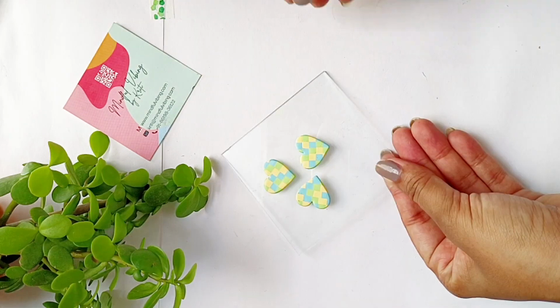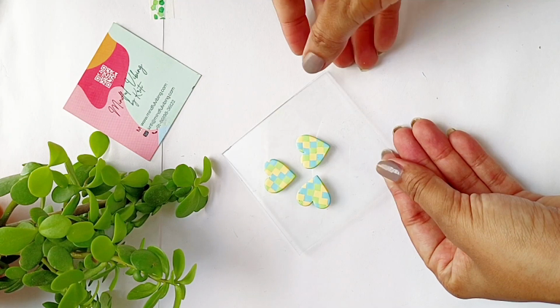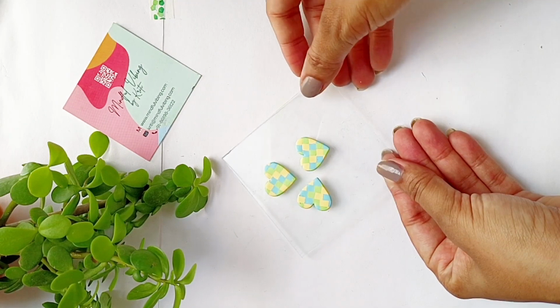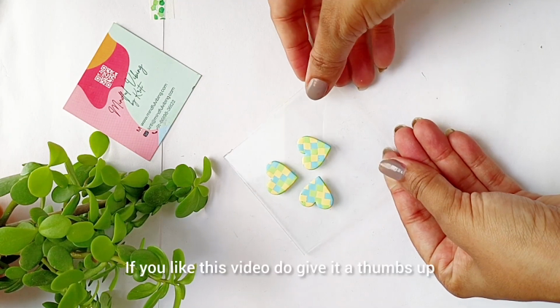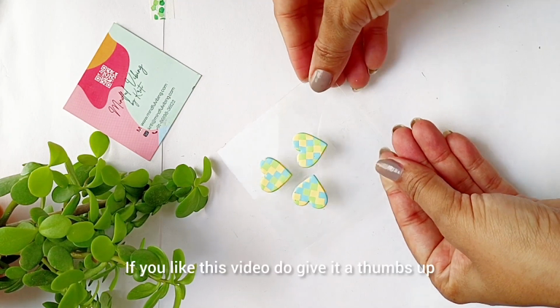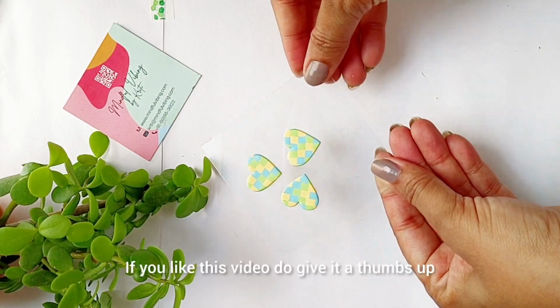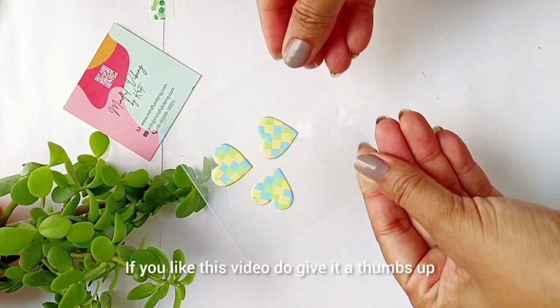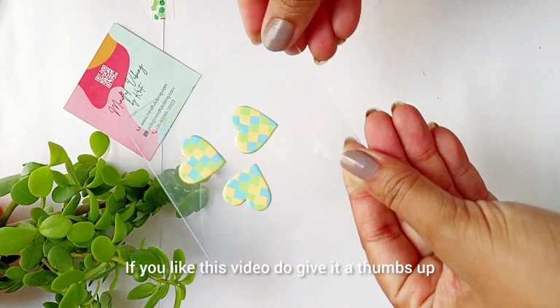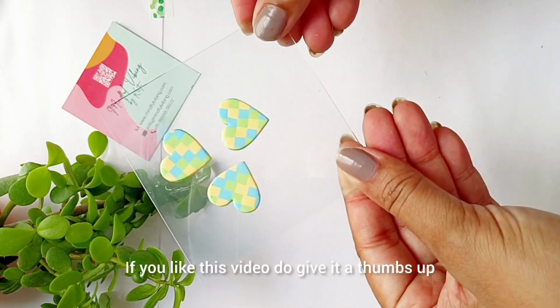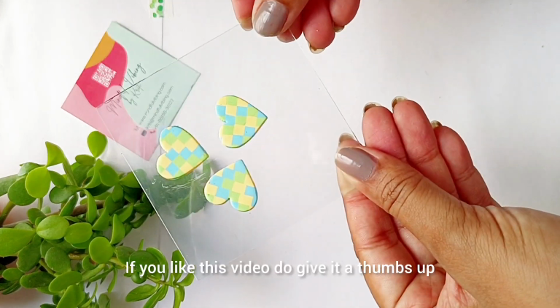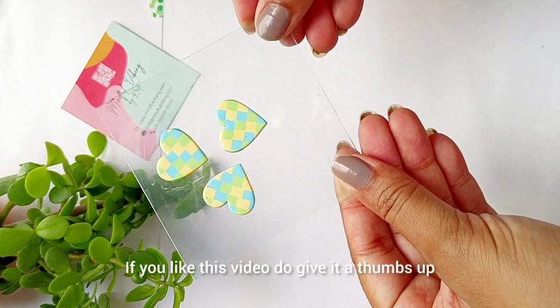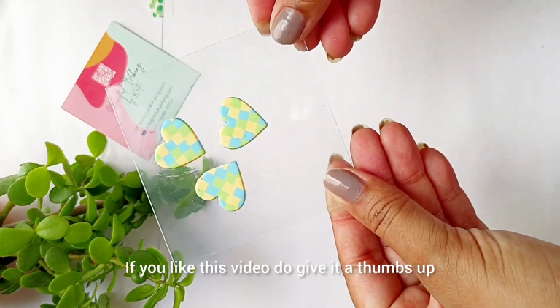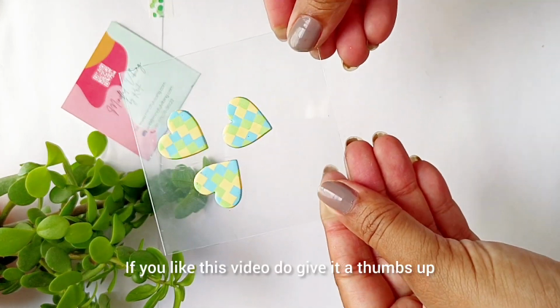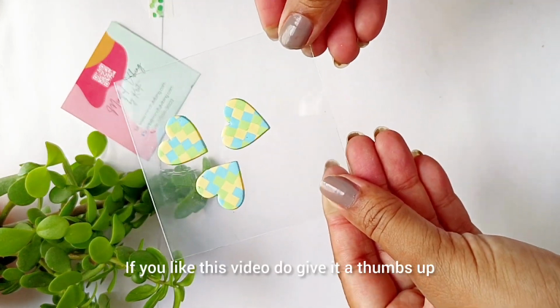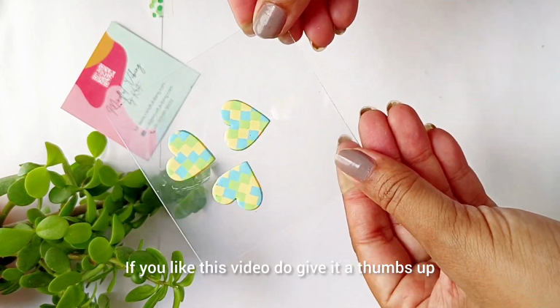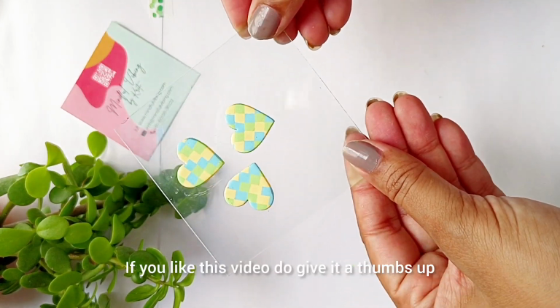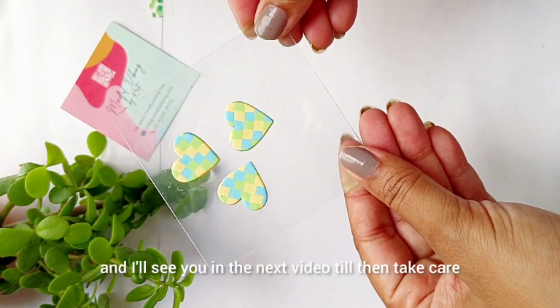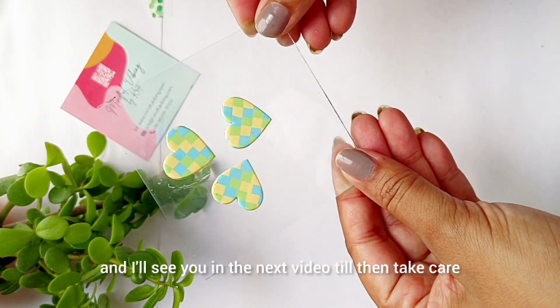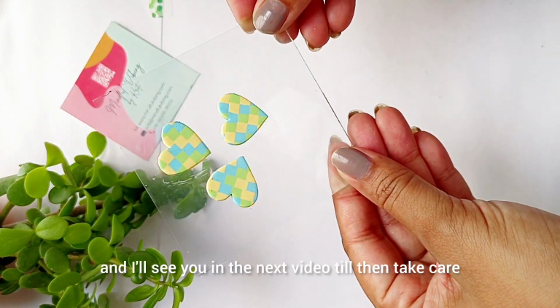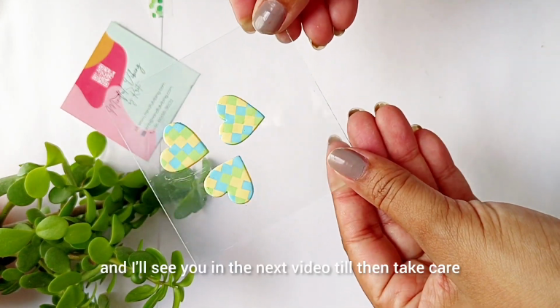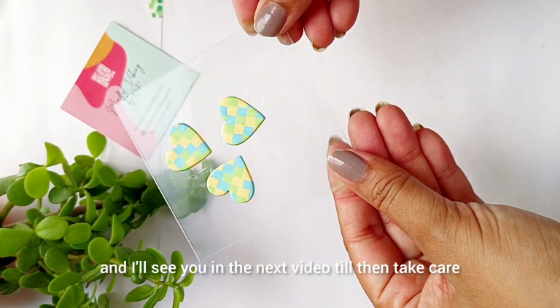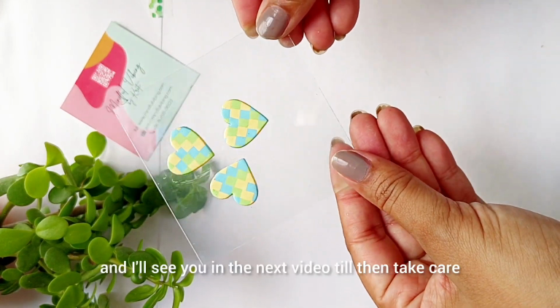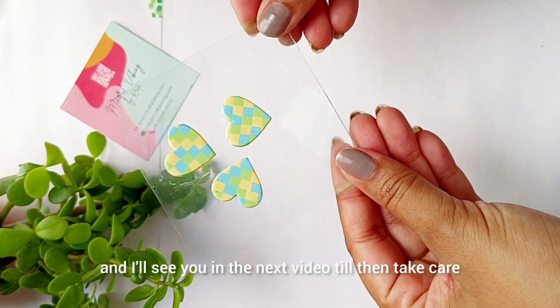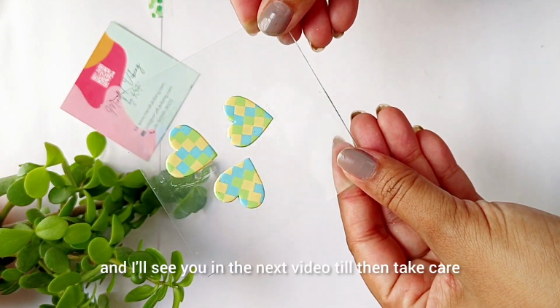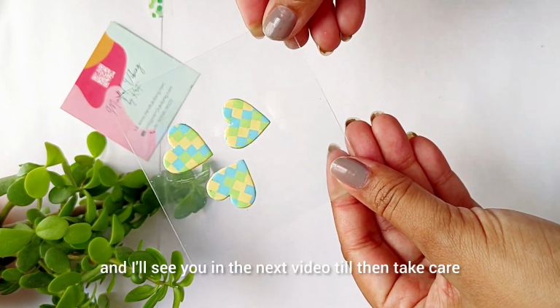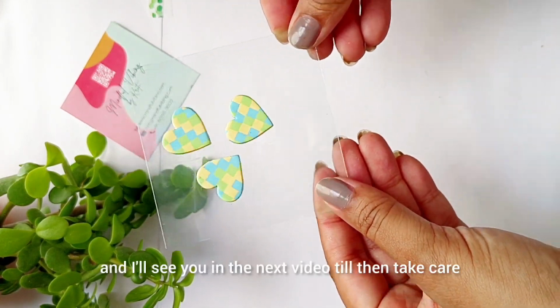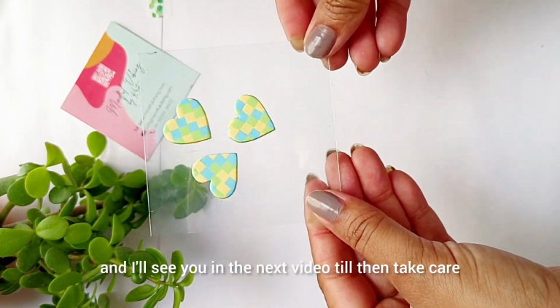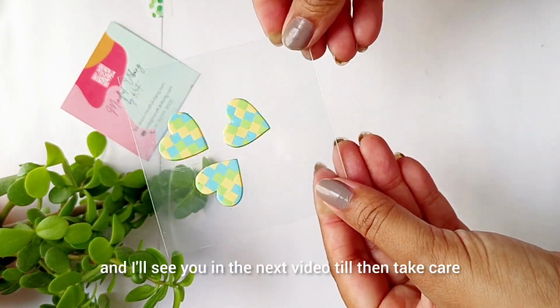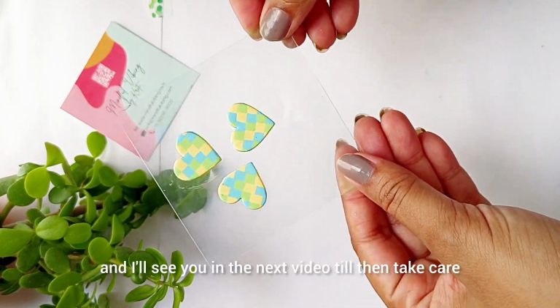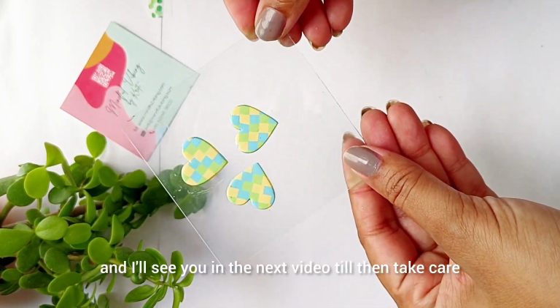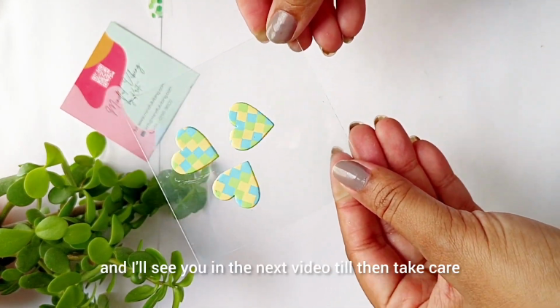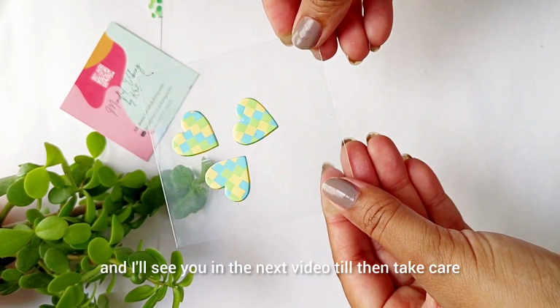If you like this video, do give it a thumbs up and I'll see you in the next video. Till then, take care.